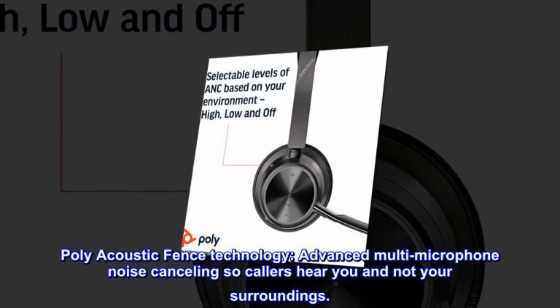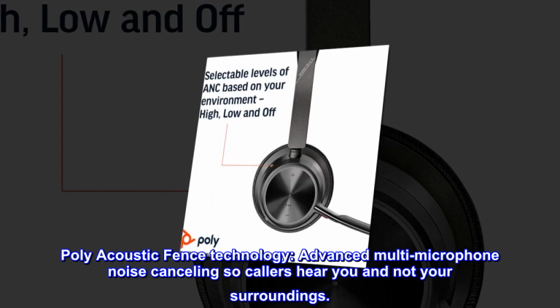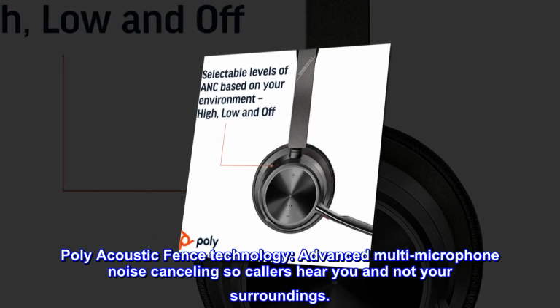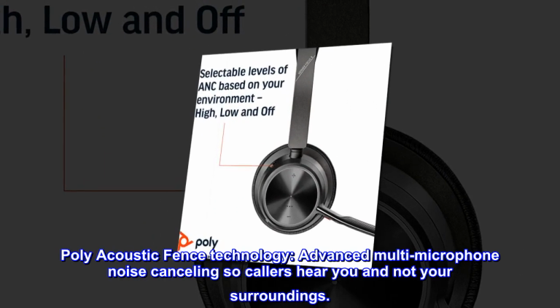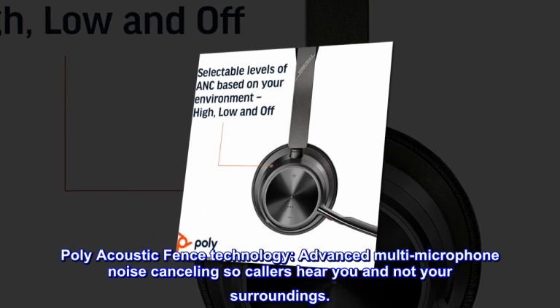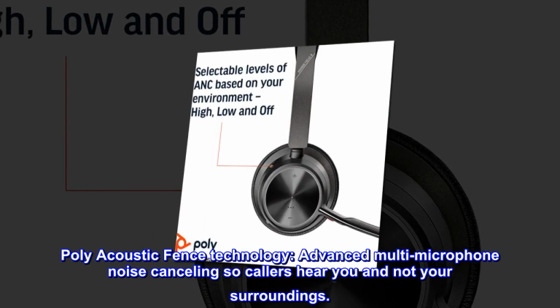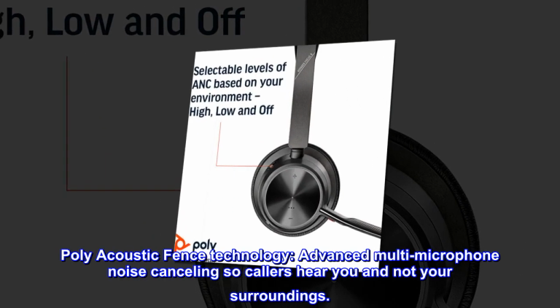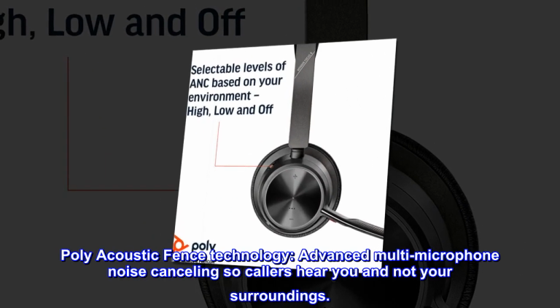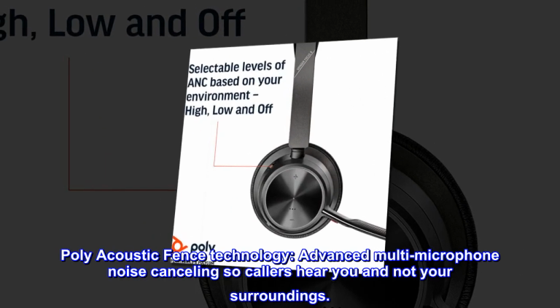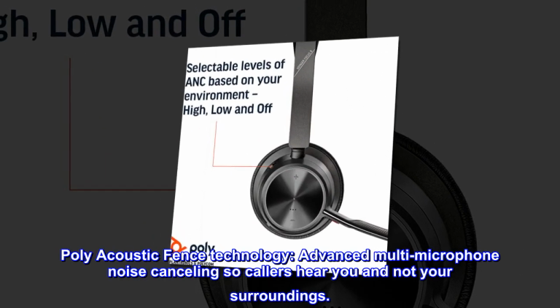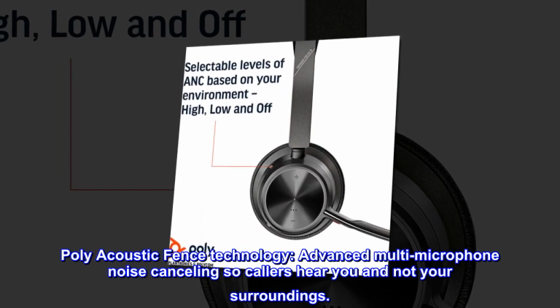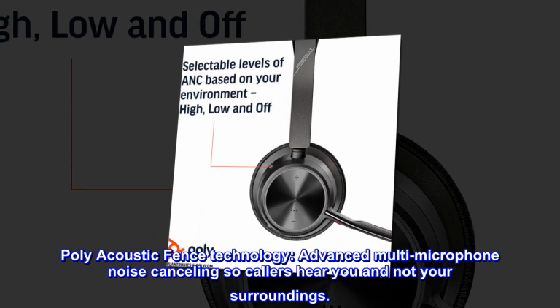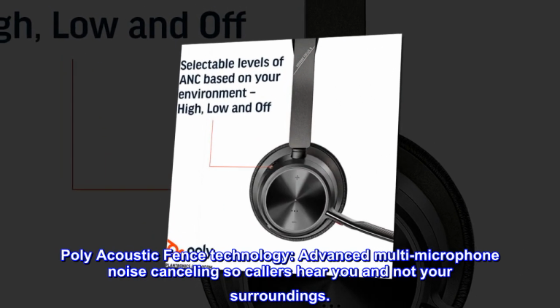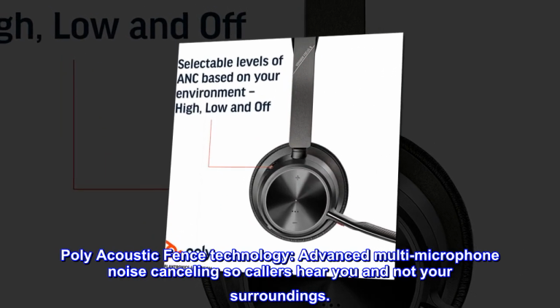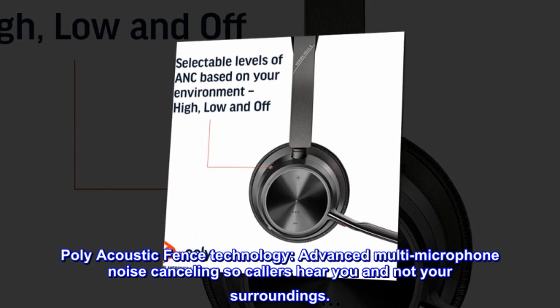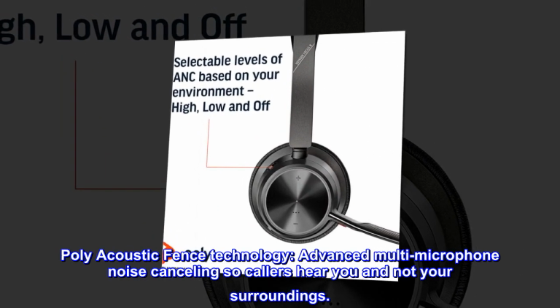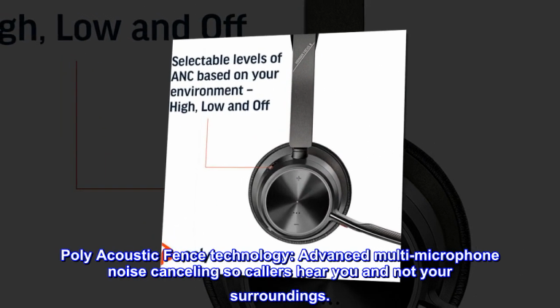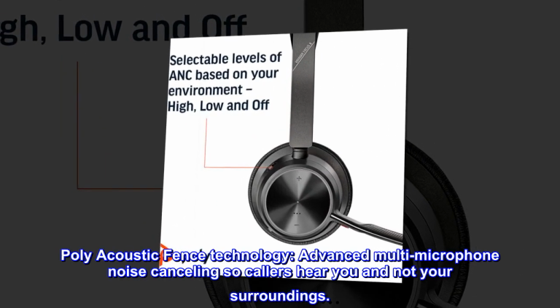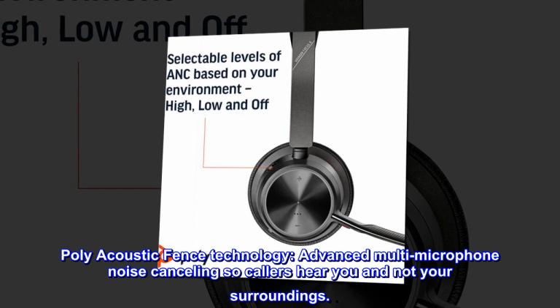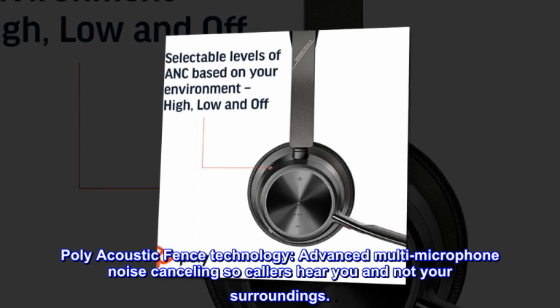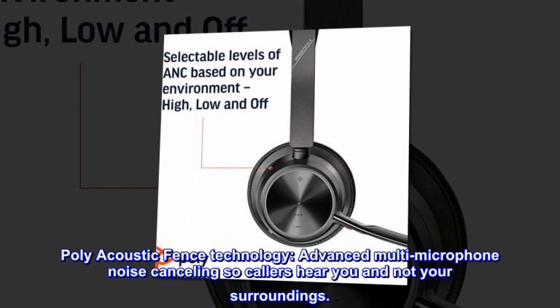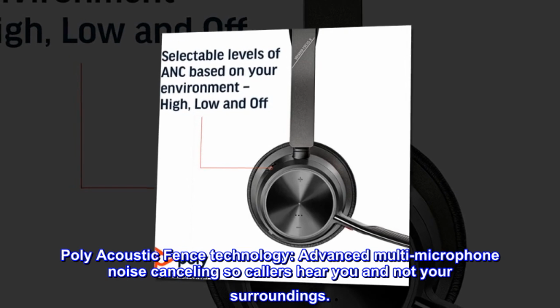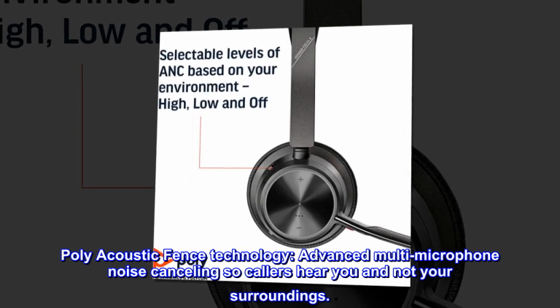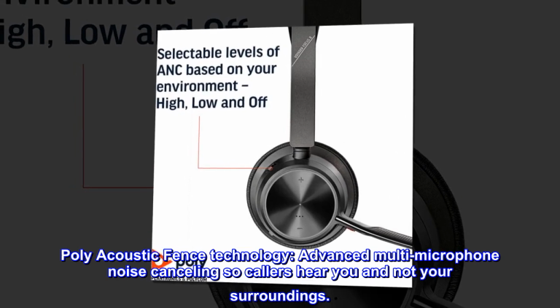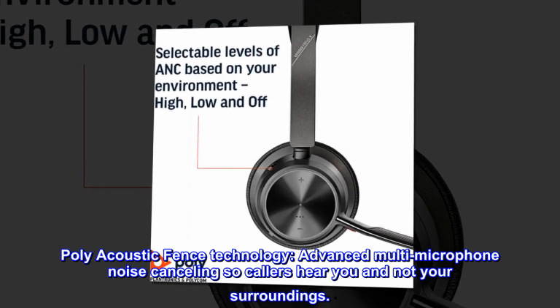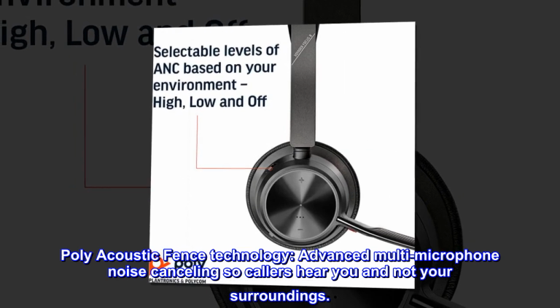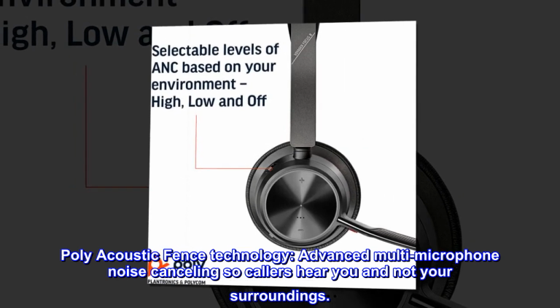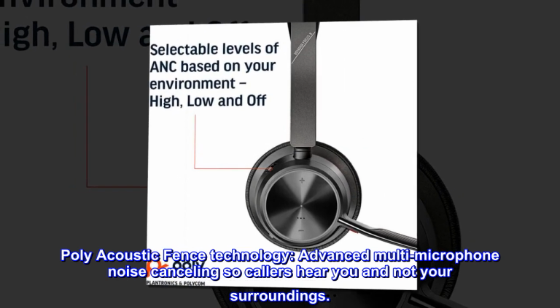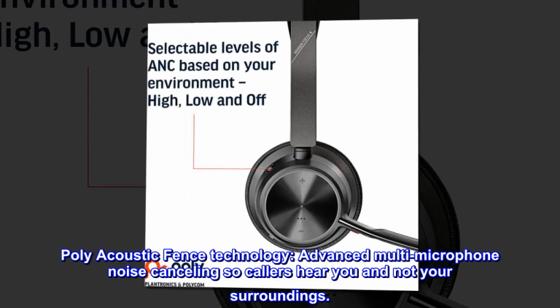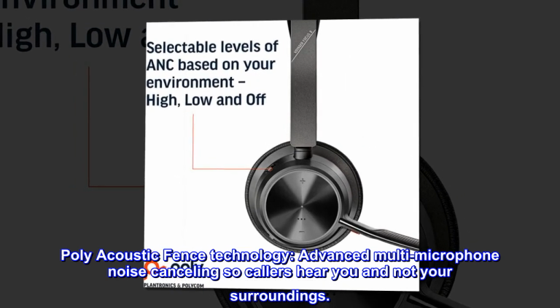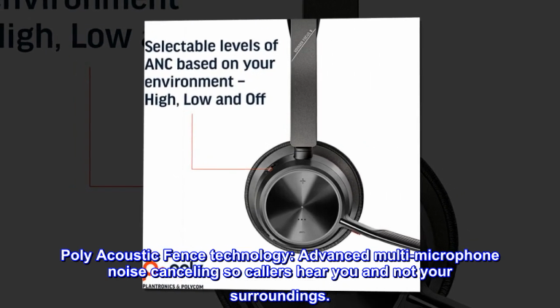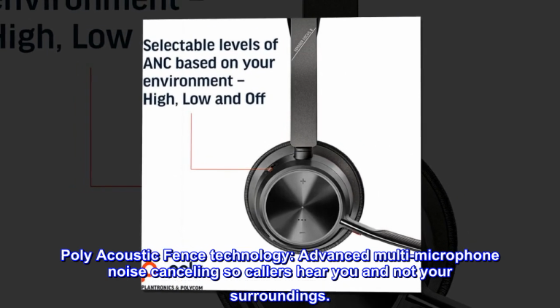Polyacoustic fence technology. Advanced multi-microphone noise cancelling so callers hear you and not your surroundings.